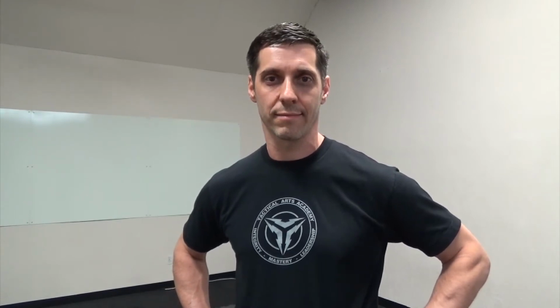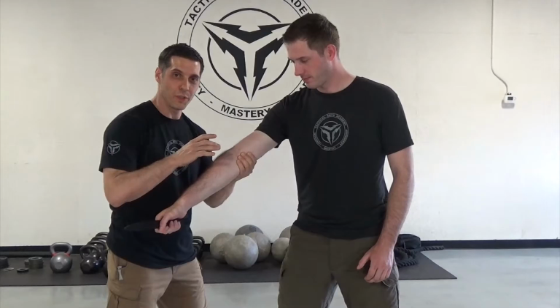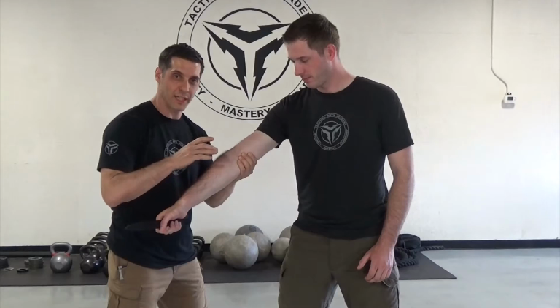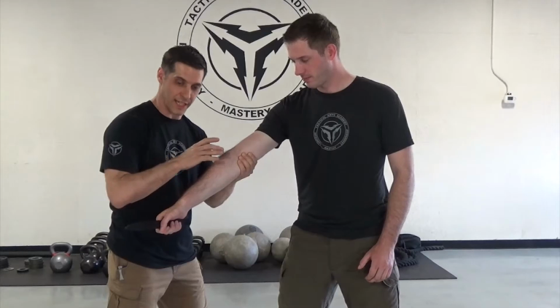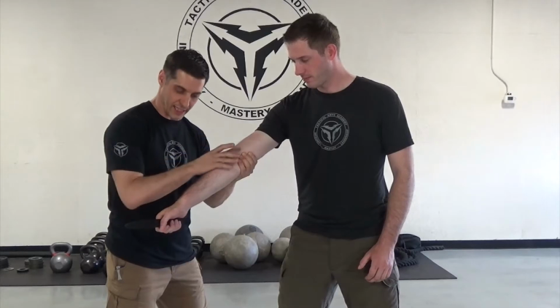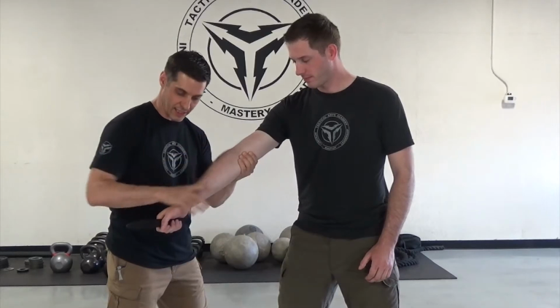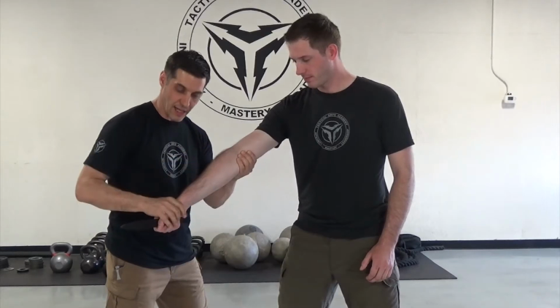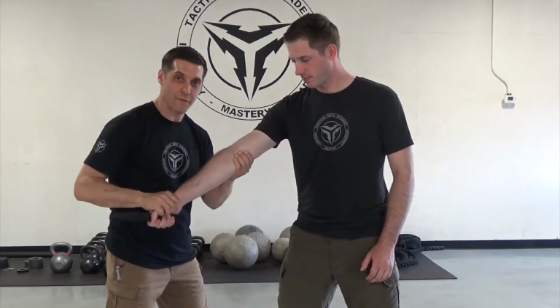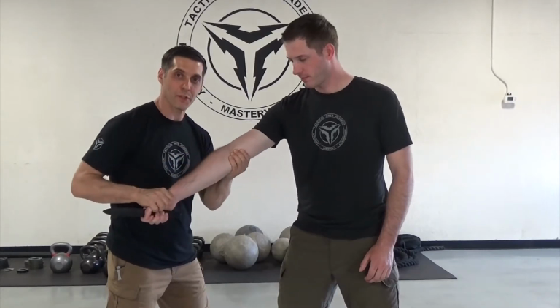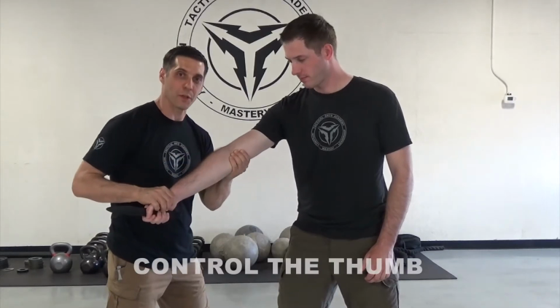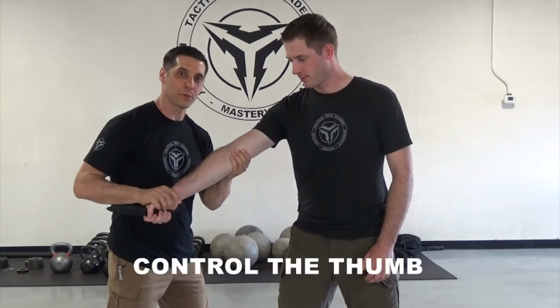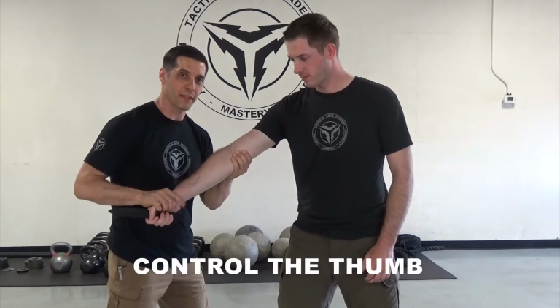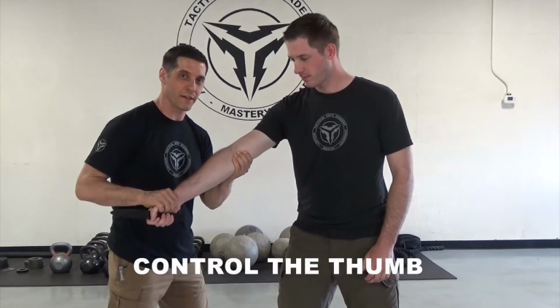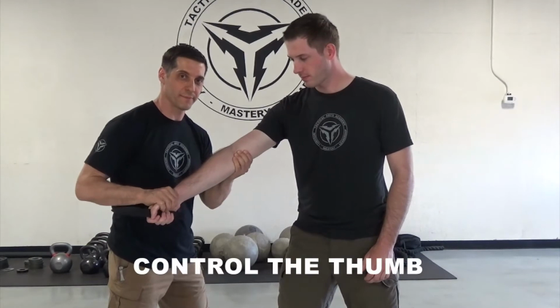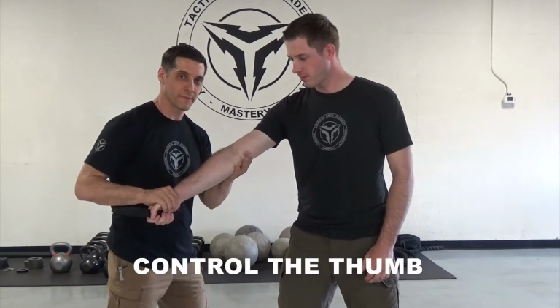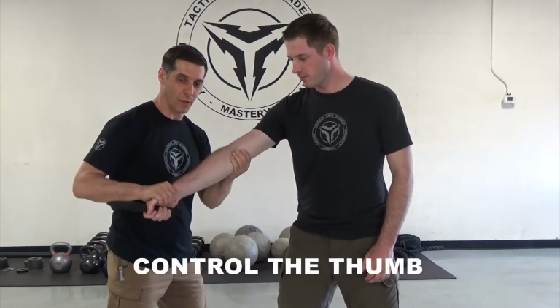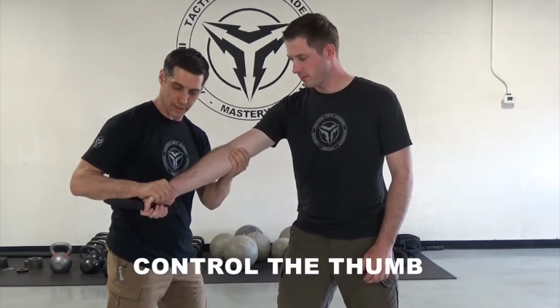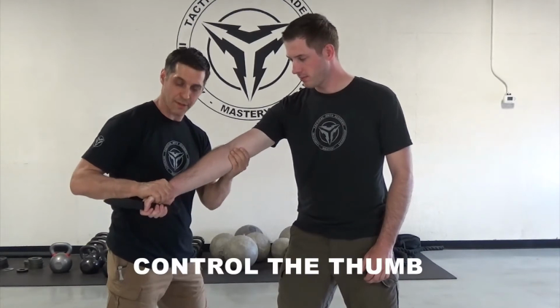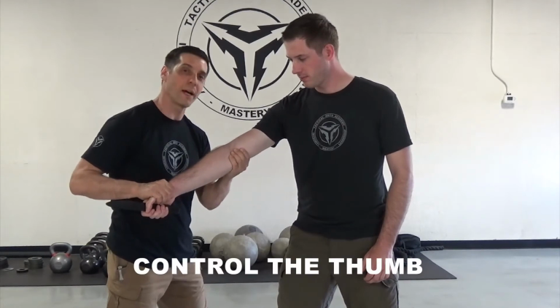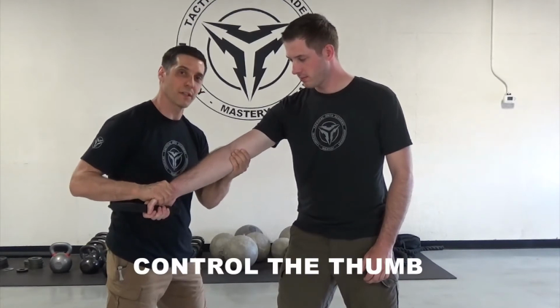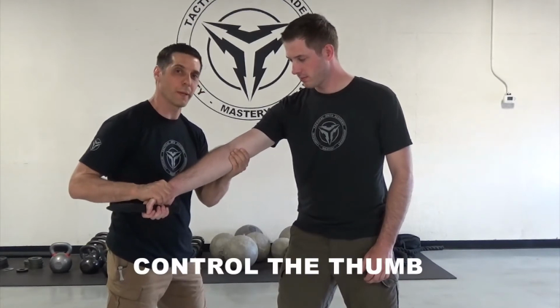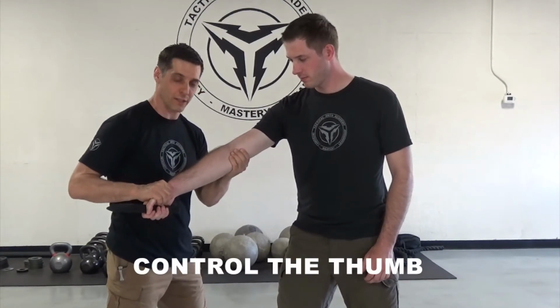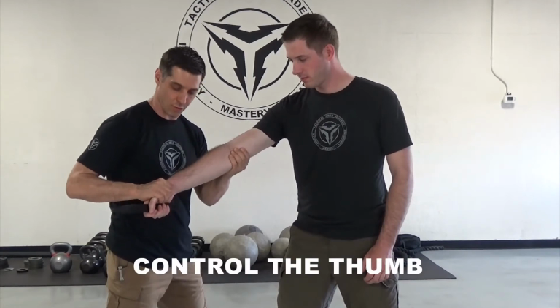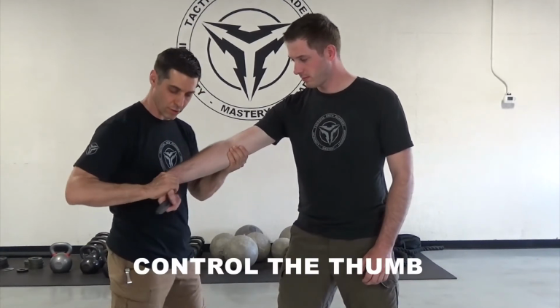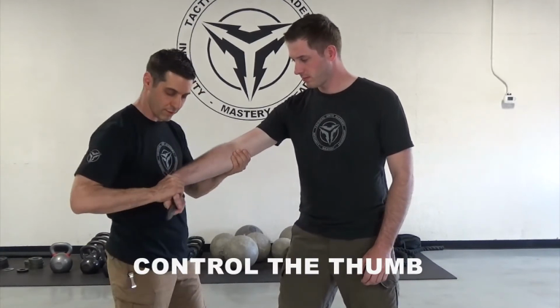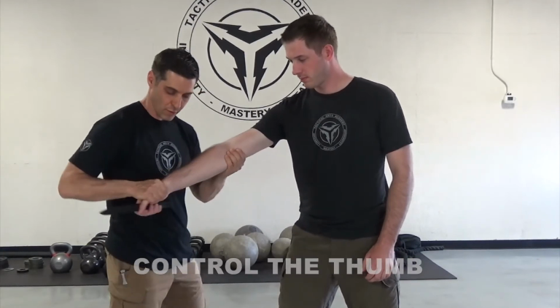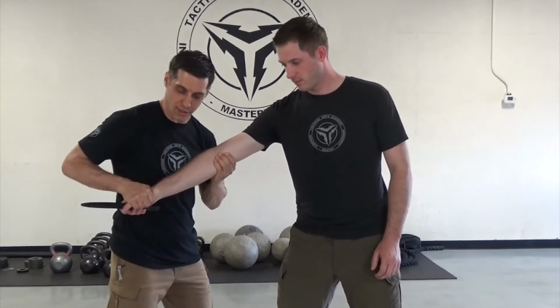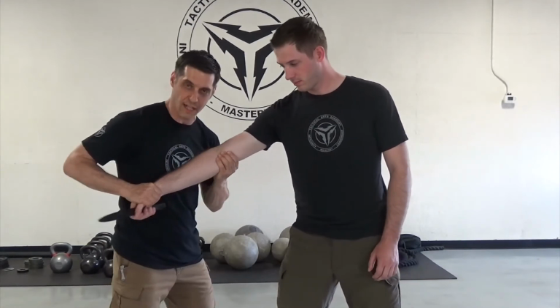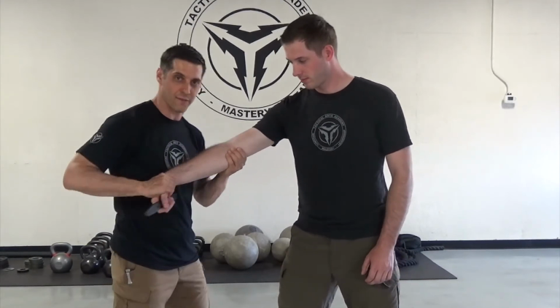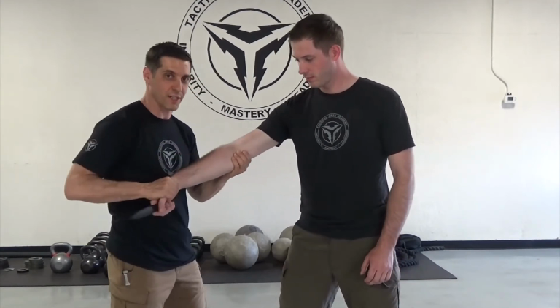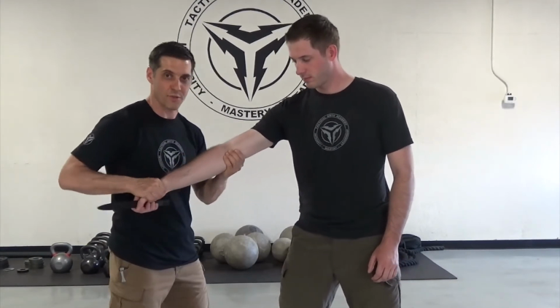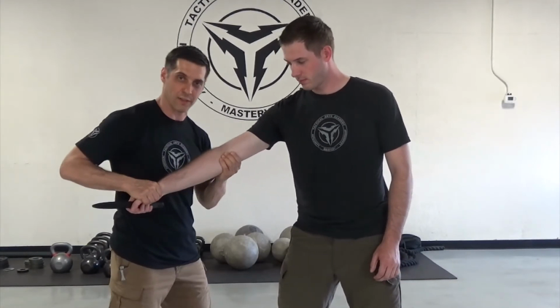In doing these techniques I focus on holding the thumb. By holding the thumb I have a little better control of the direction of the knife as he struggles.